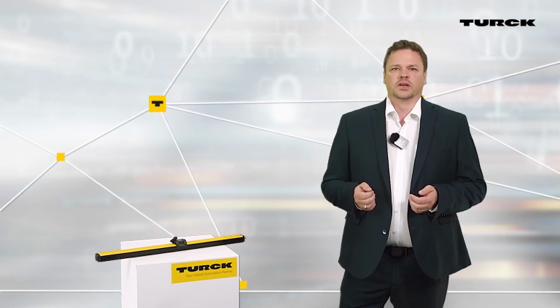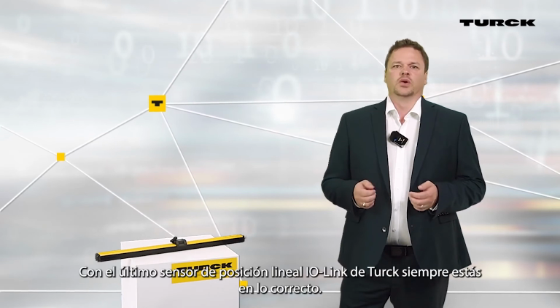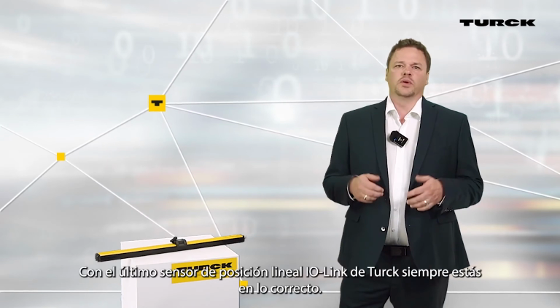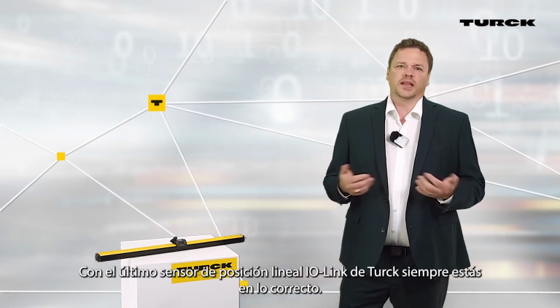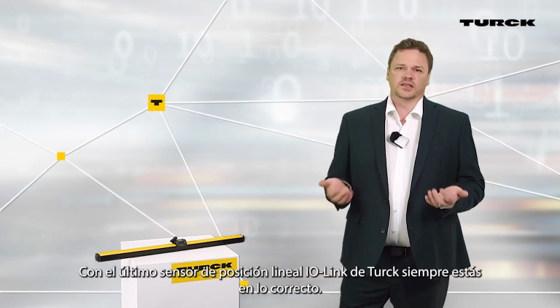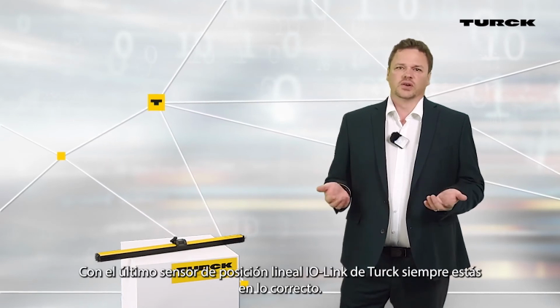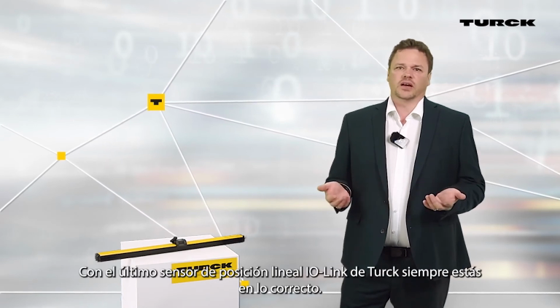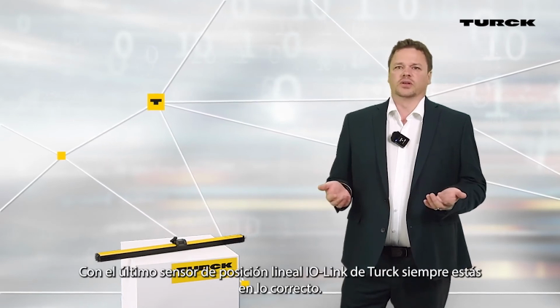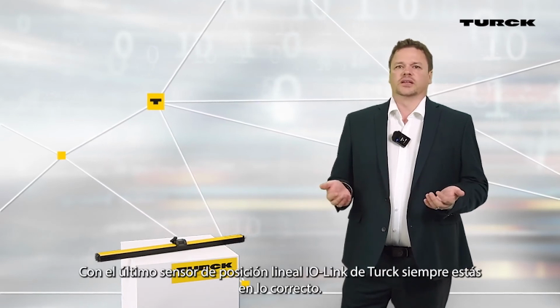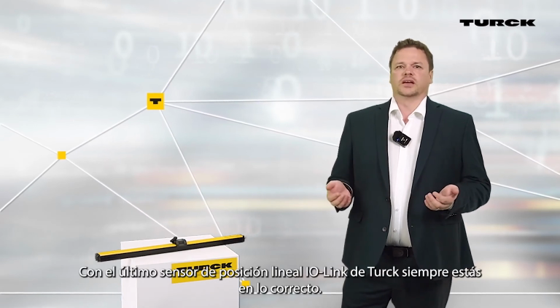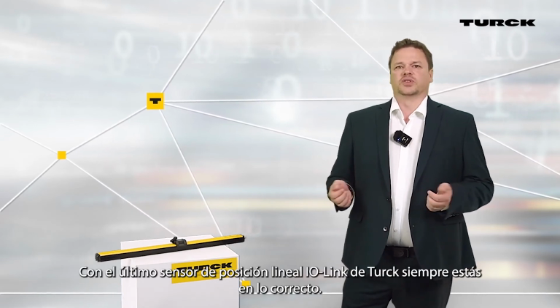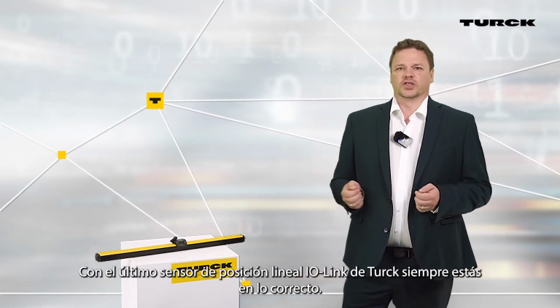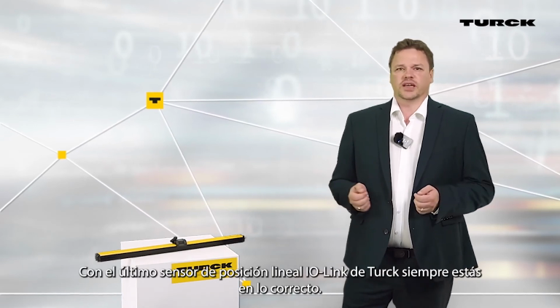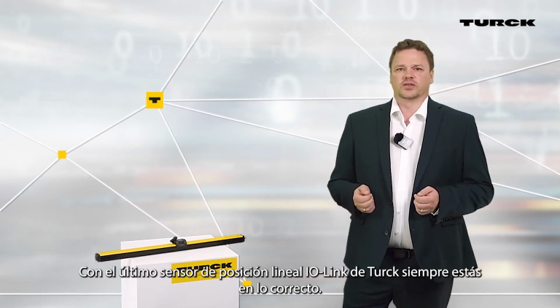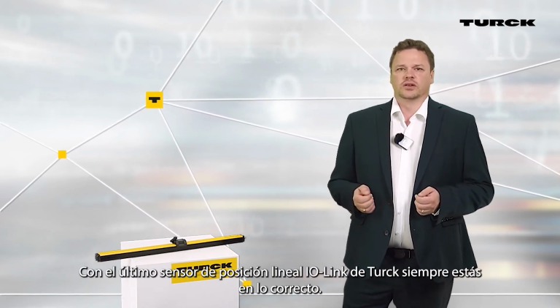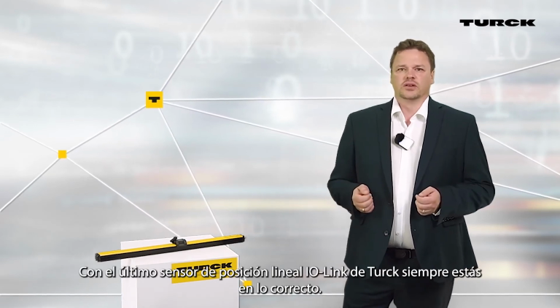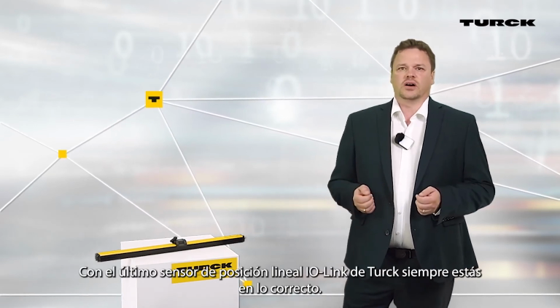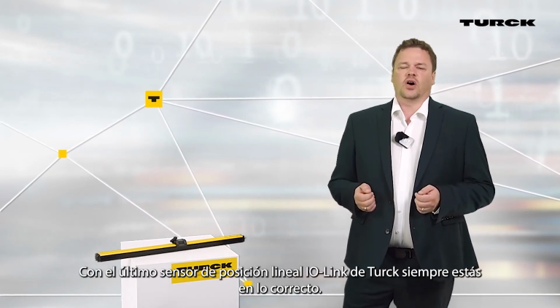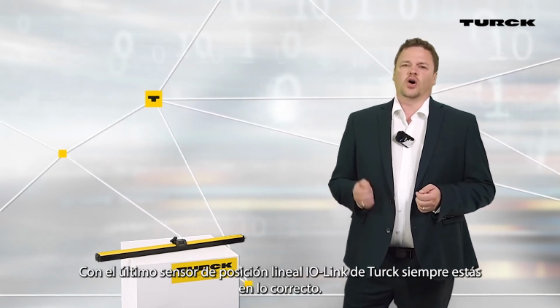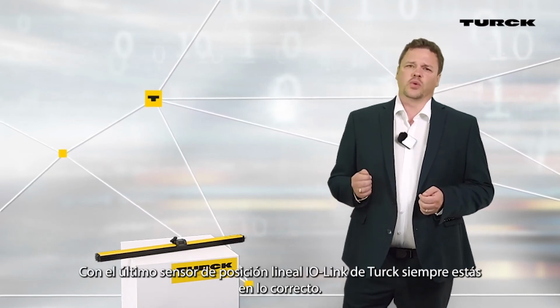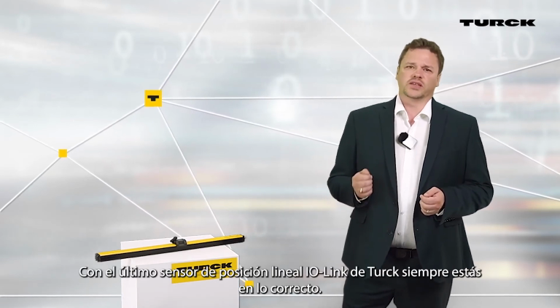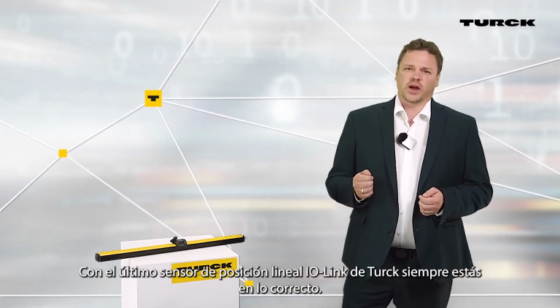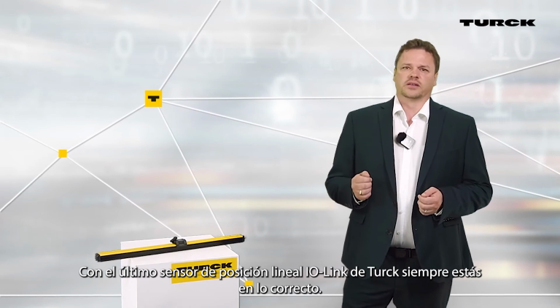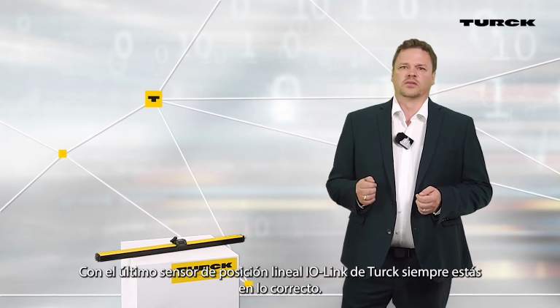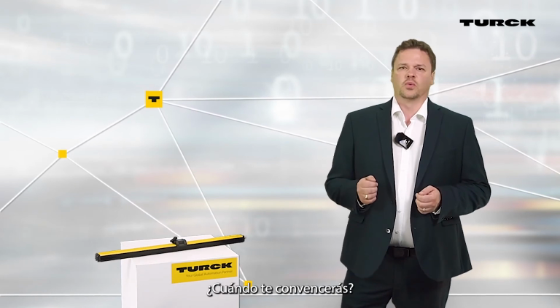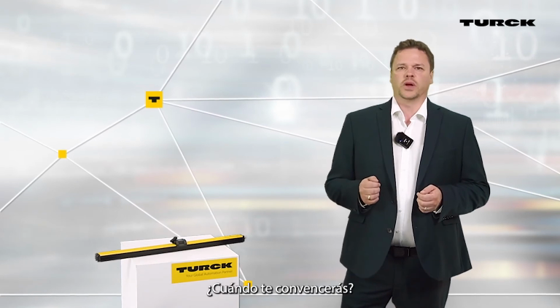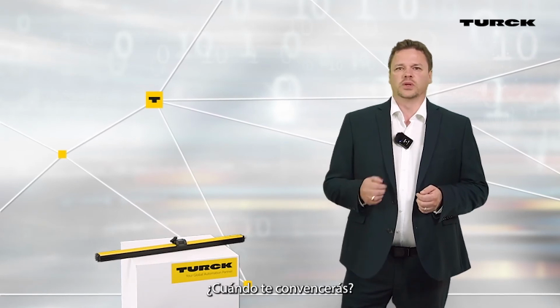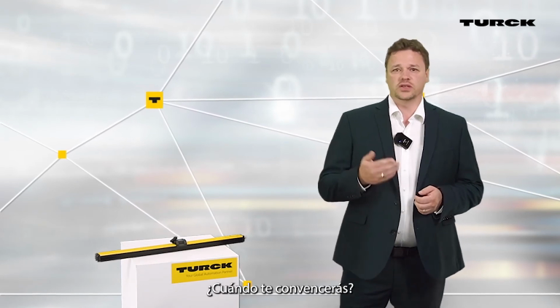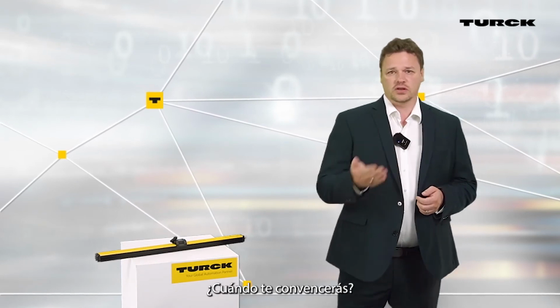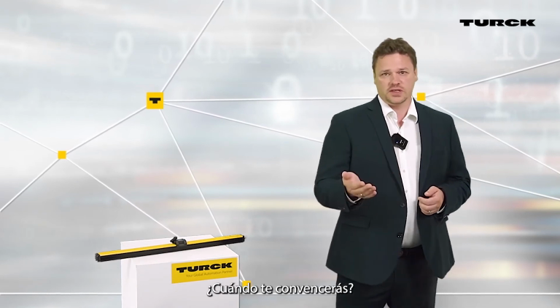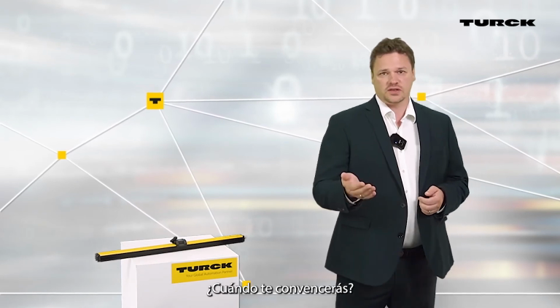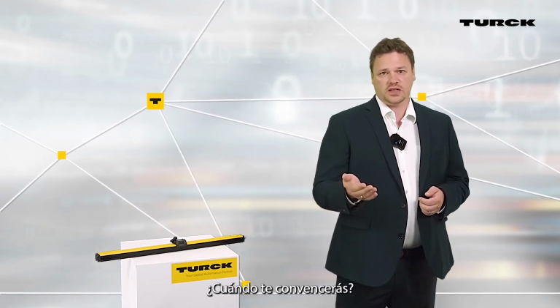With the latest TUOK IO-Link linear position sensor, you are always right. When will you convince yourself?